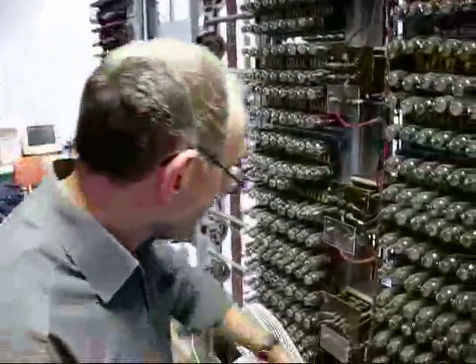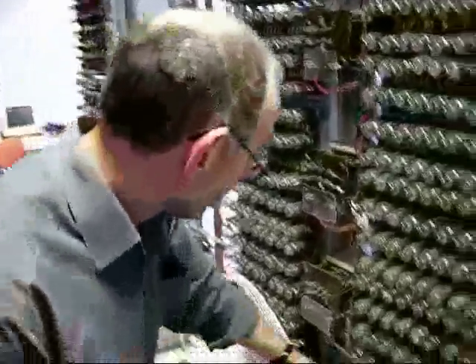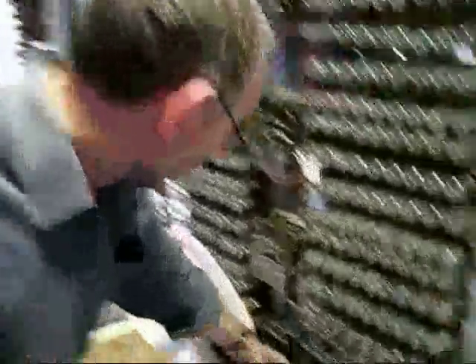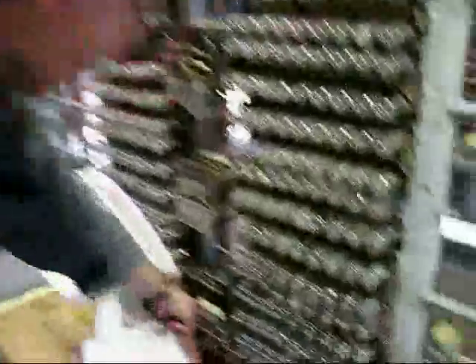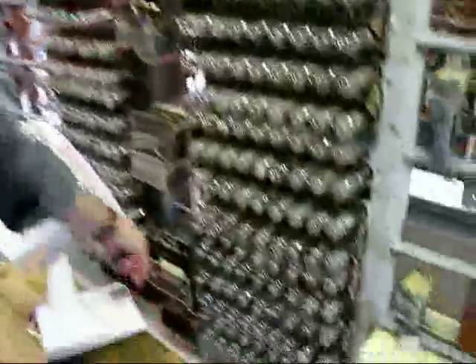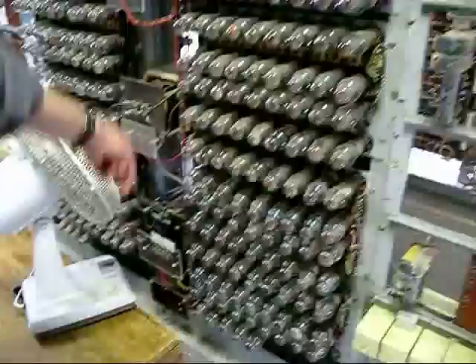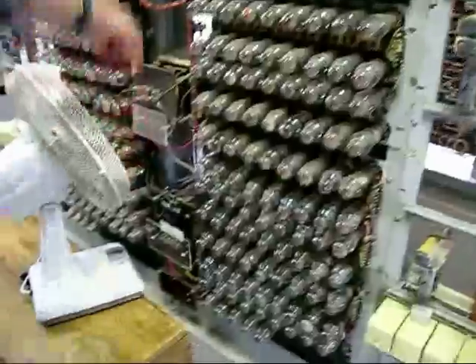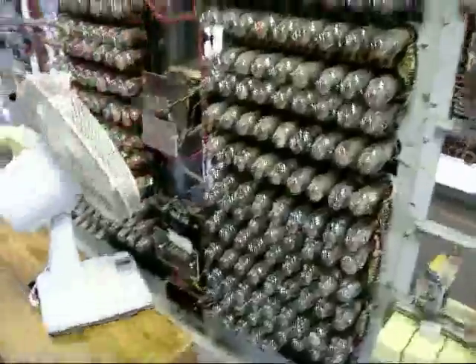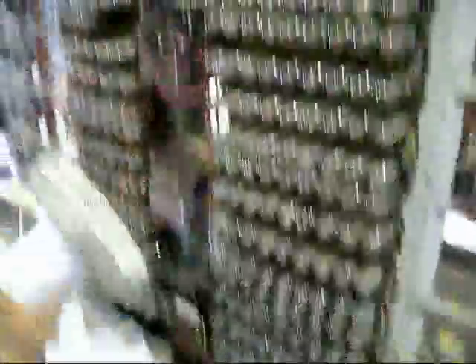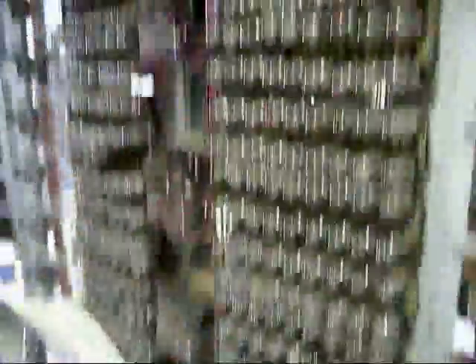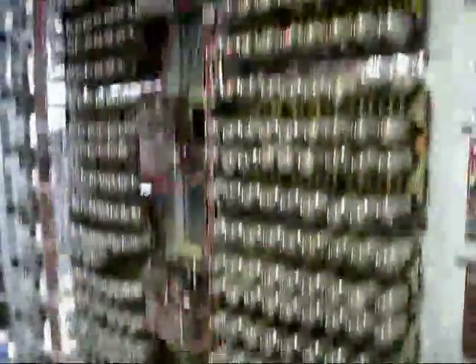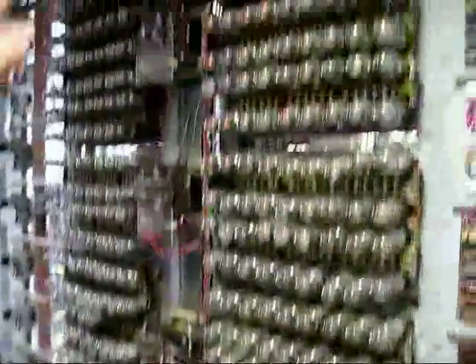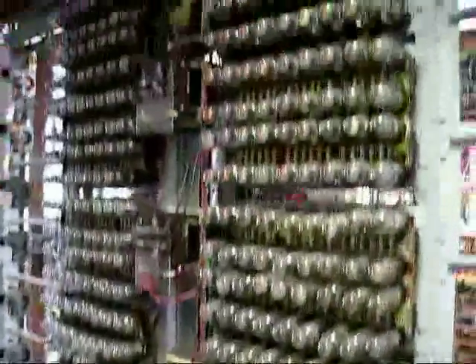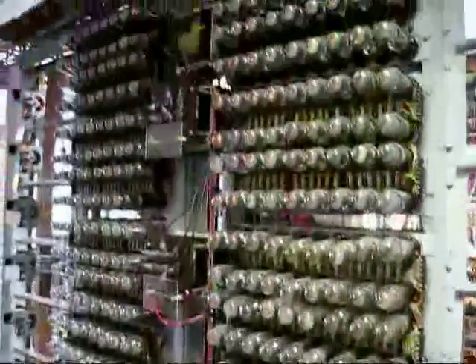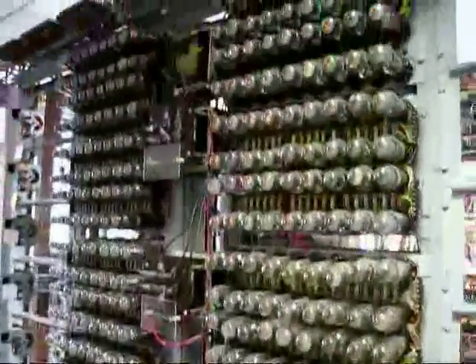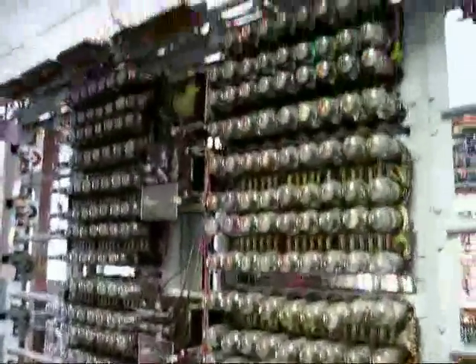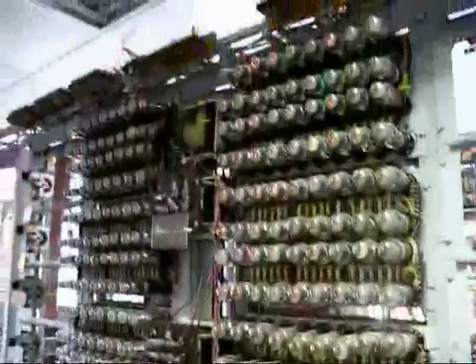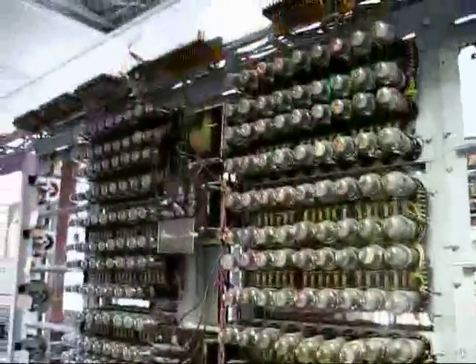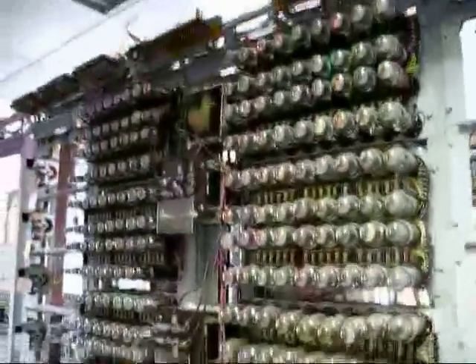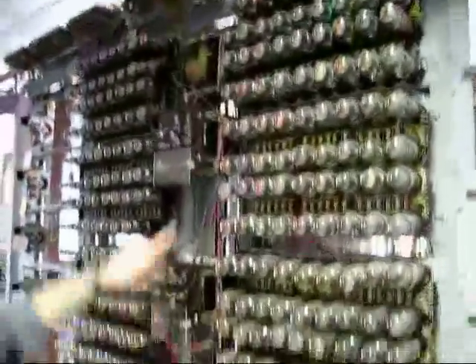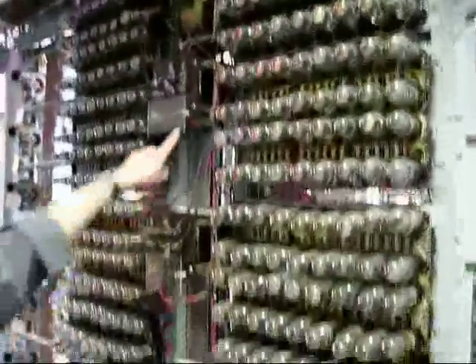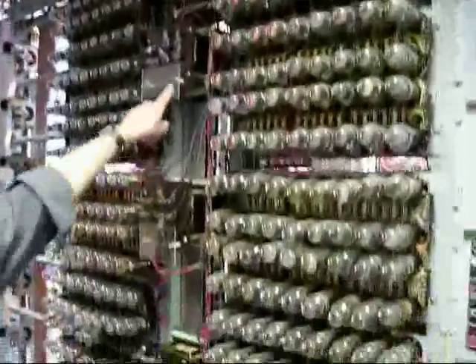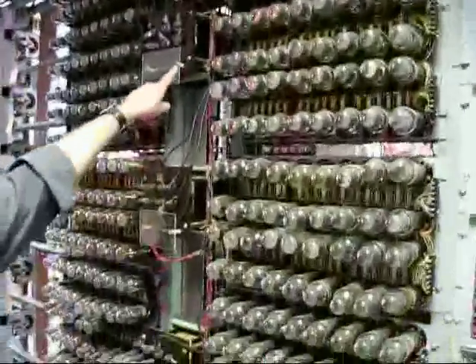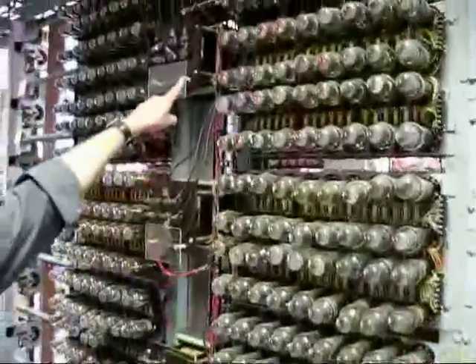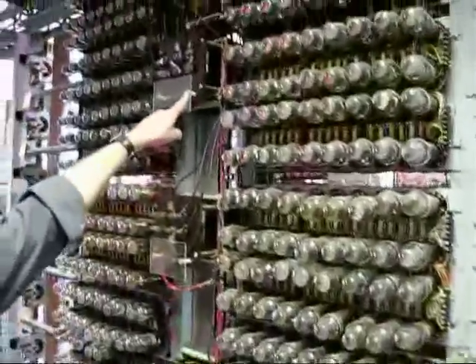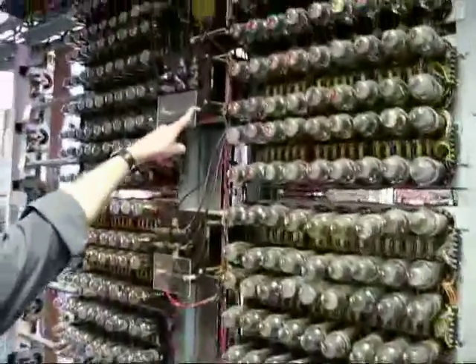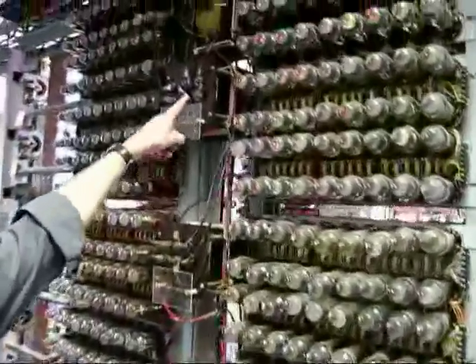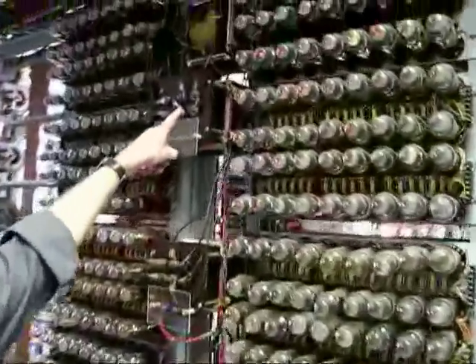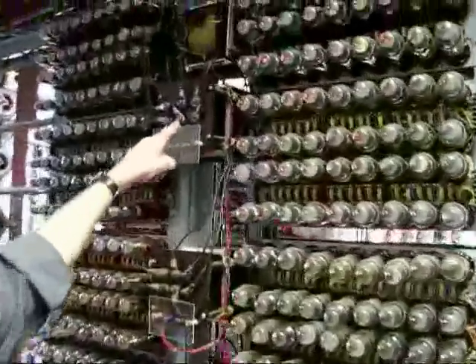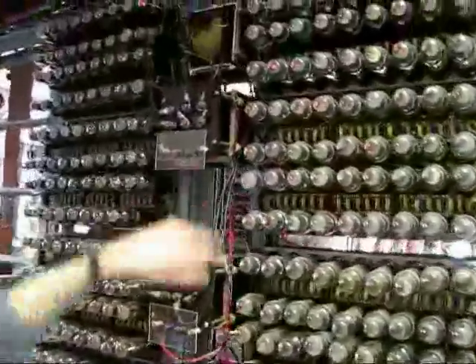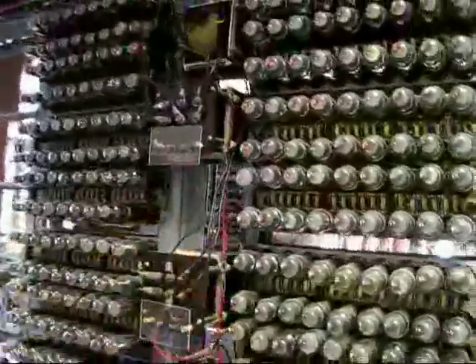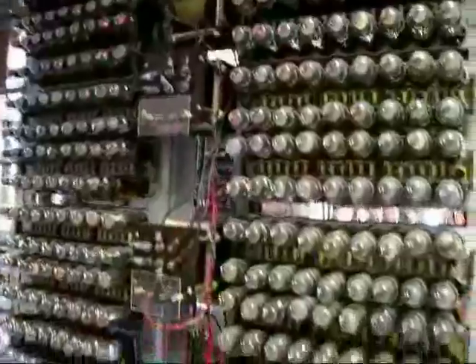Heads or the Transformers? Yes, the Transformers. And the blobs of solder because of the connections.